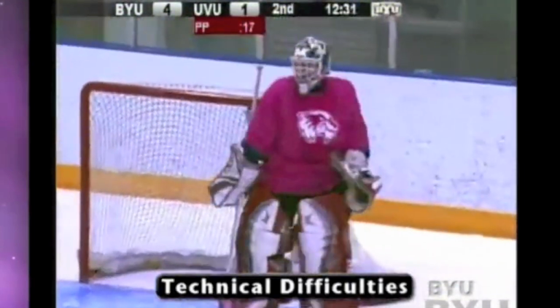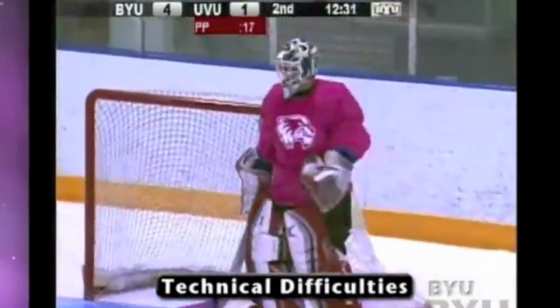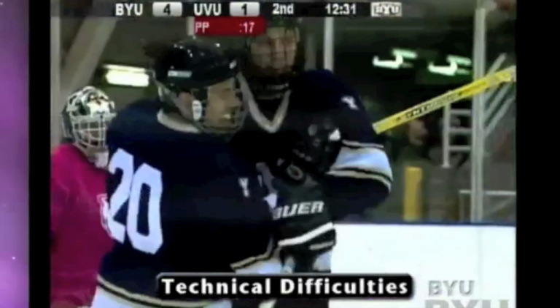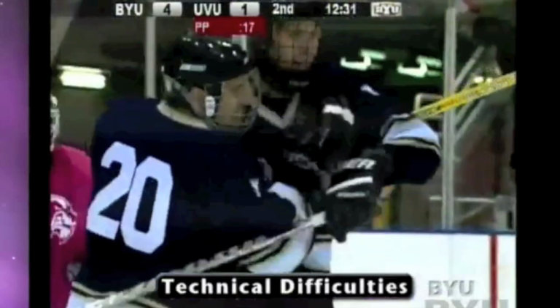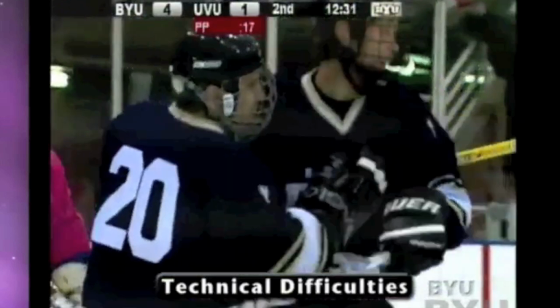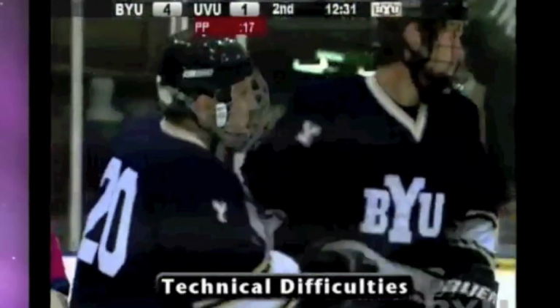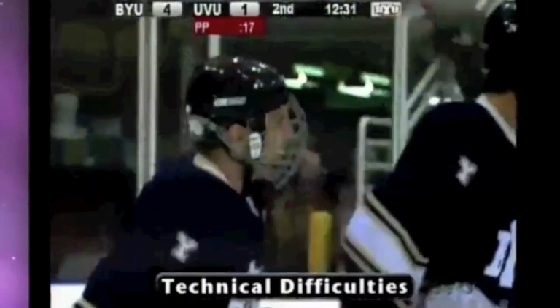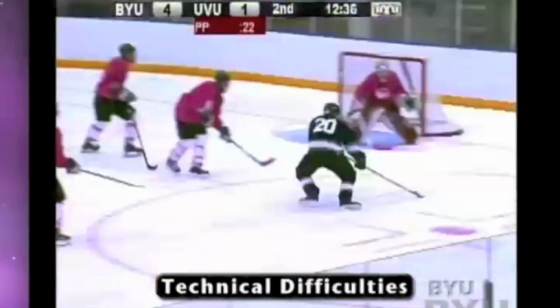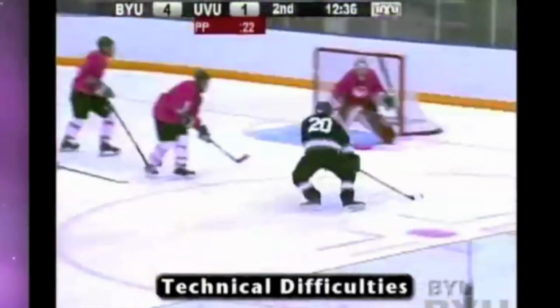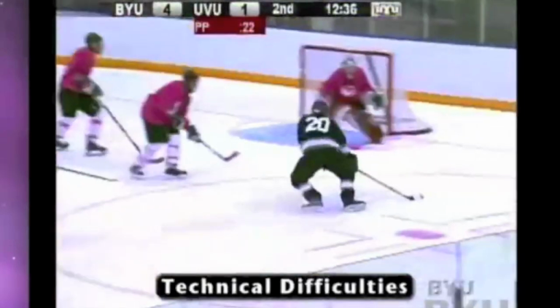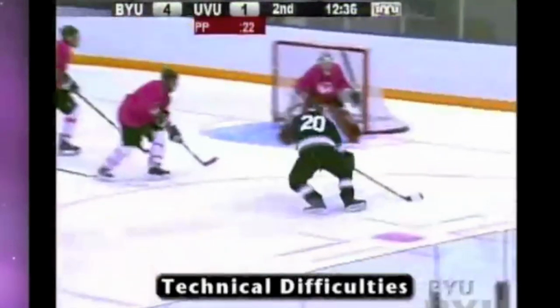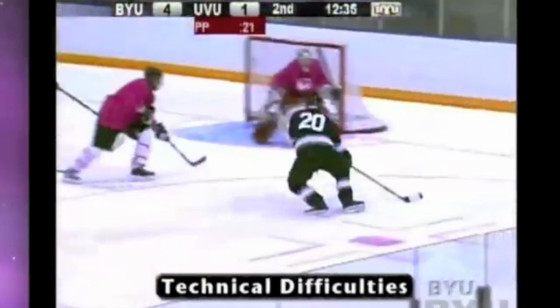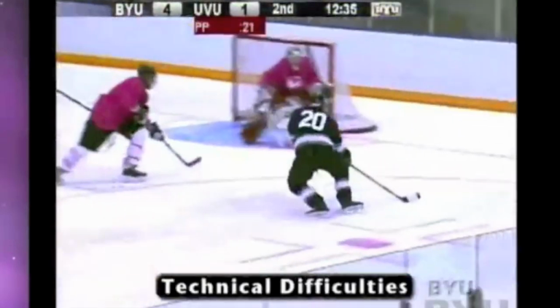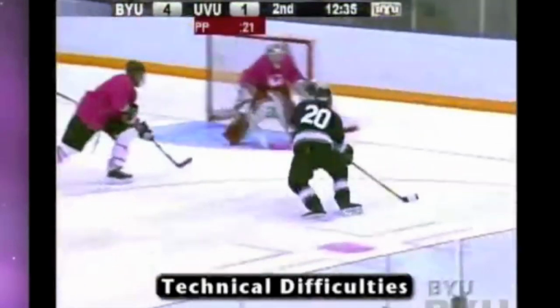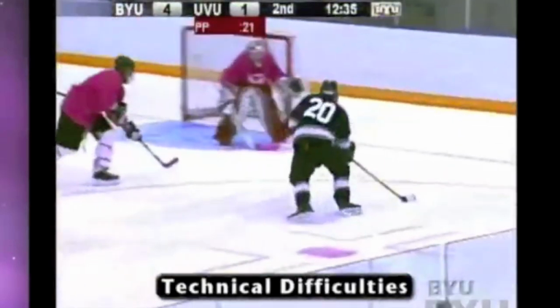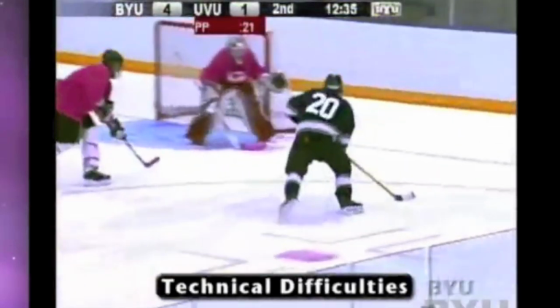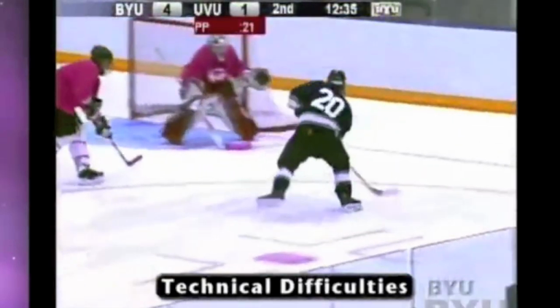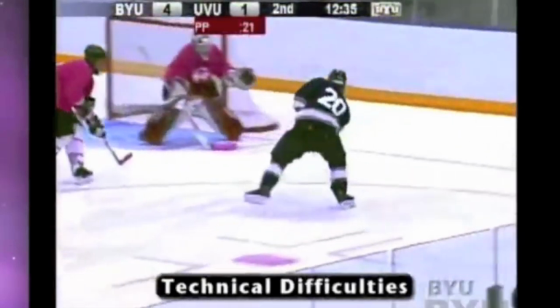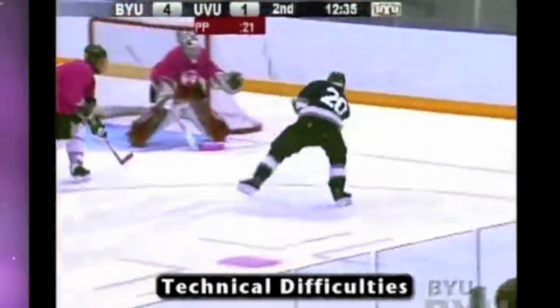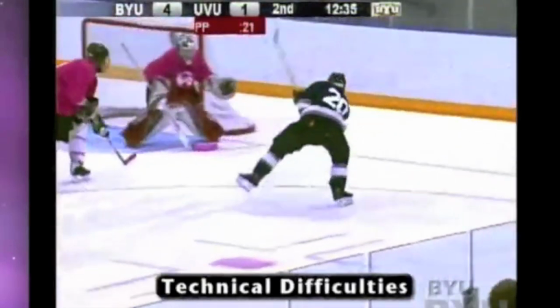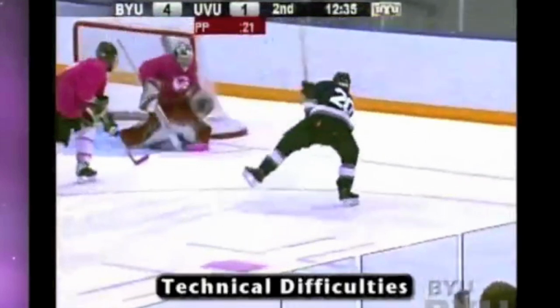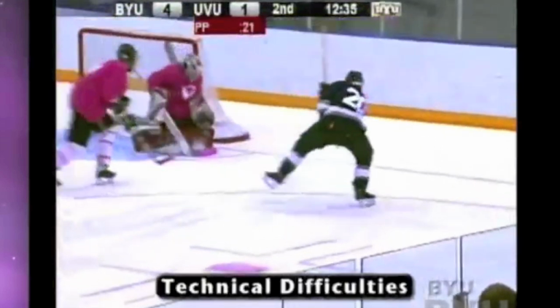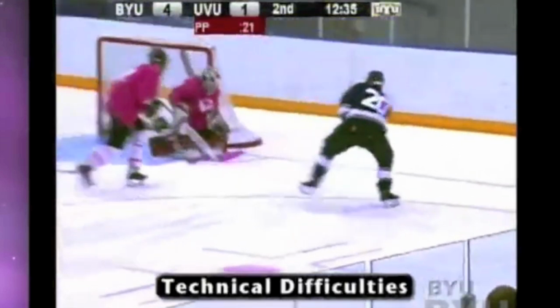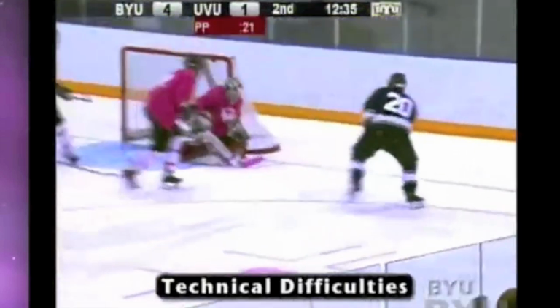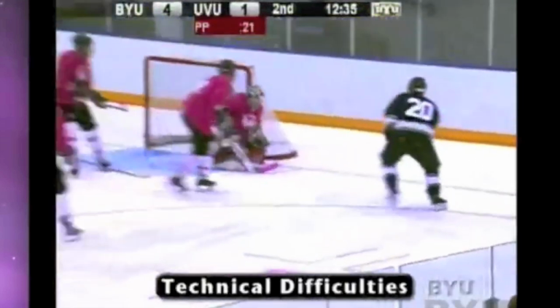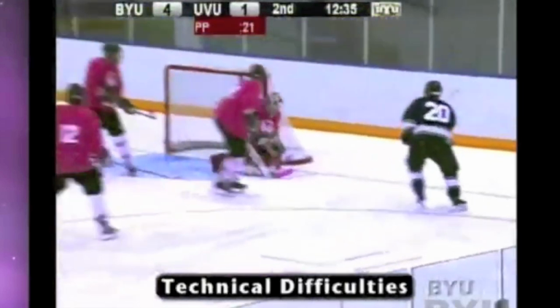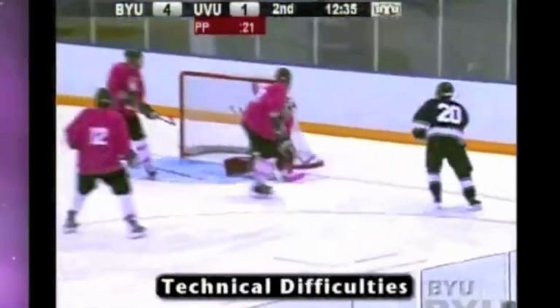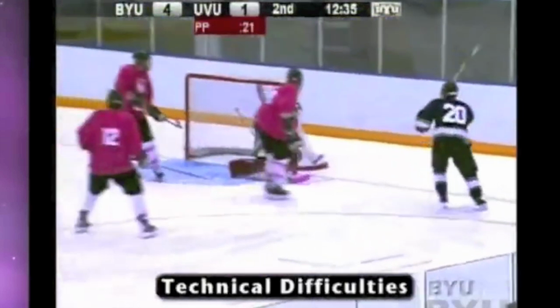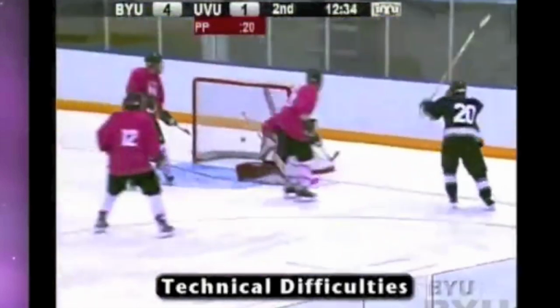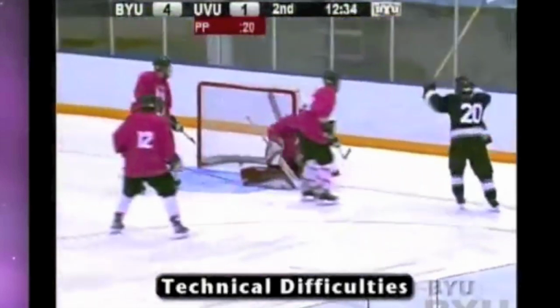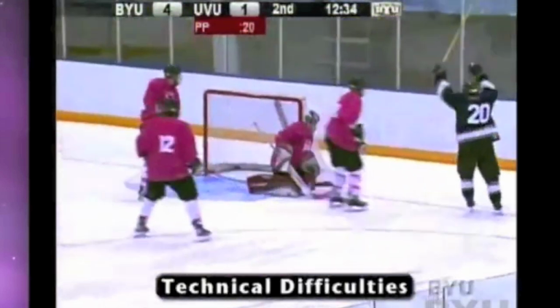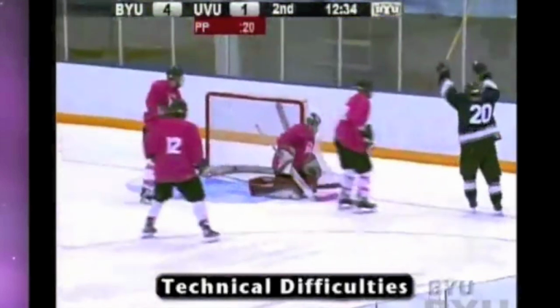I'll do one more time real quick in slow motion — you can see the Mohawk open up, and then fire it up over the goalie's glove.